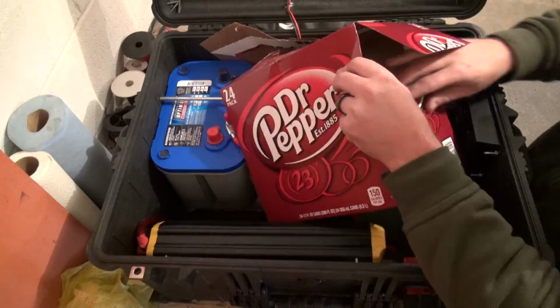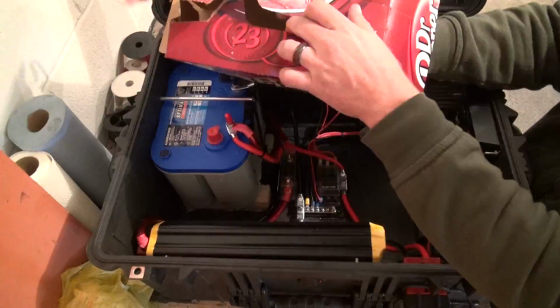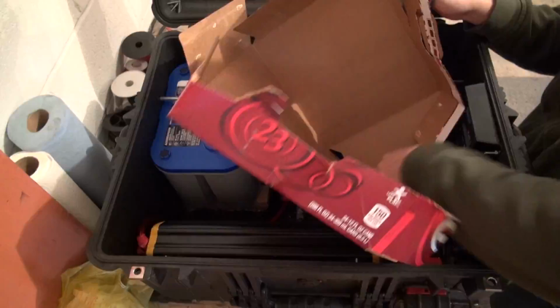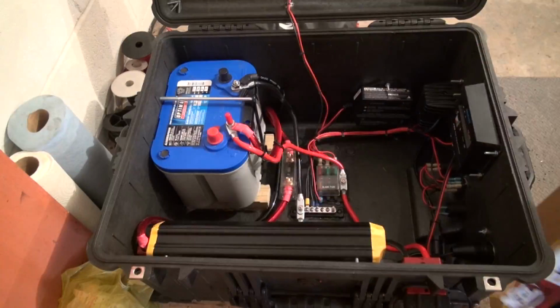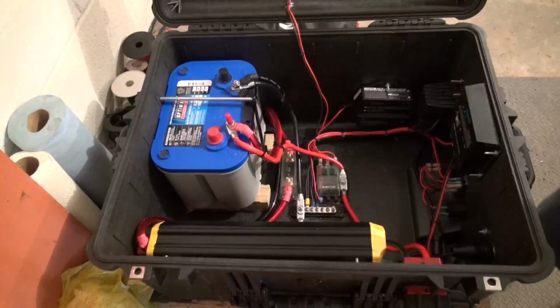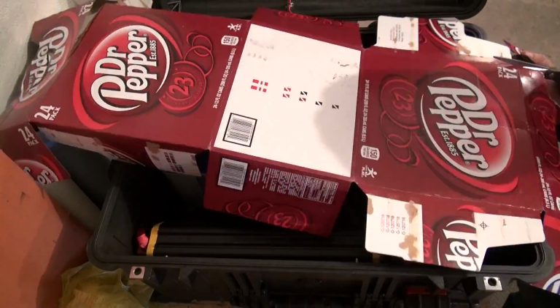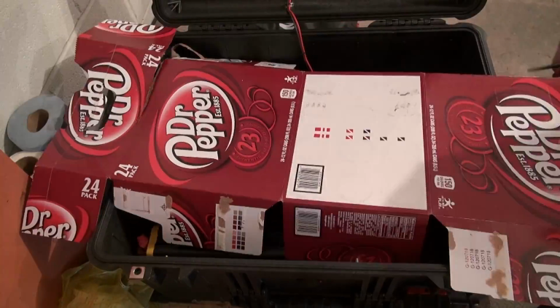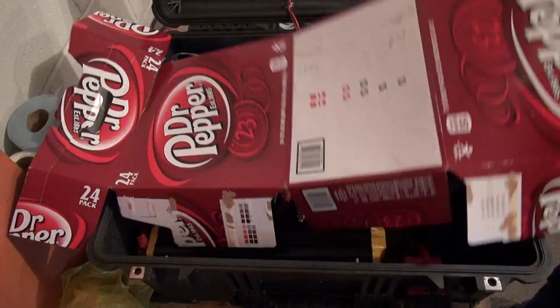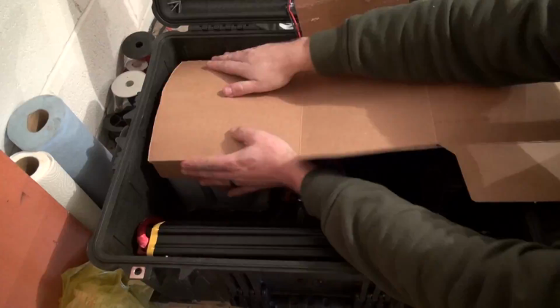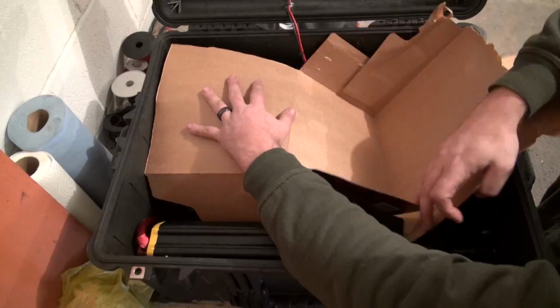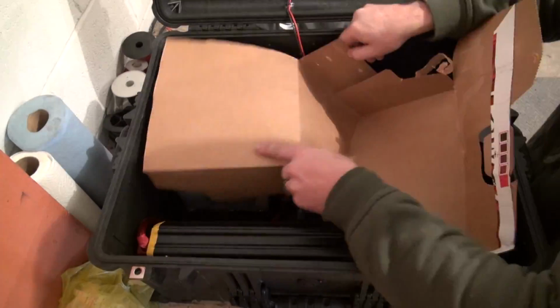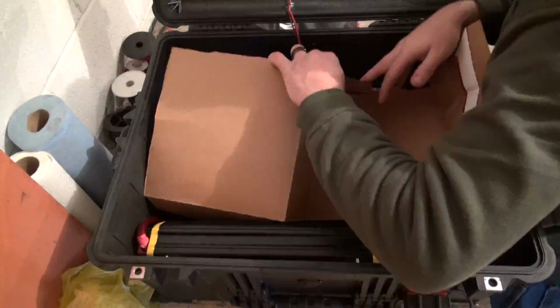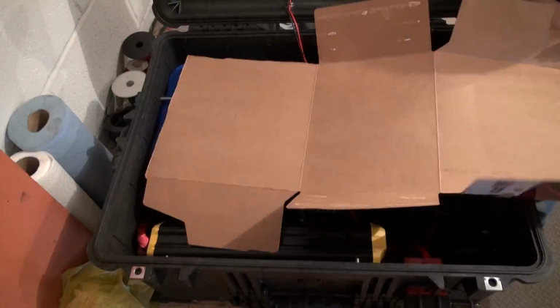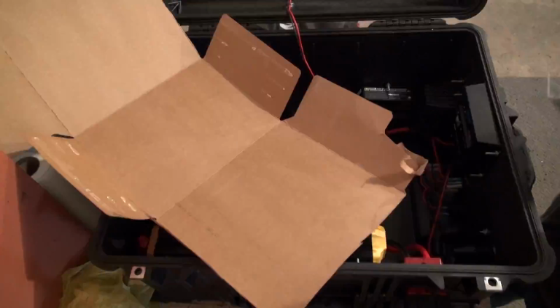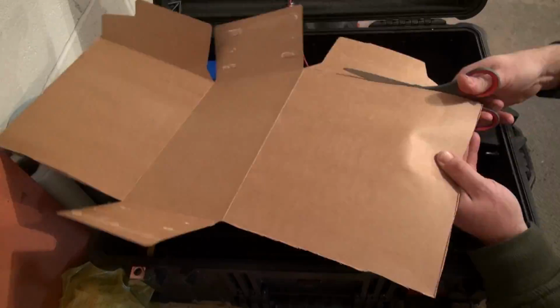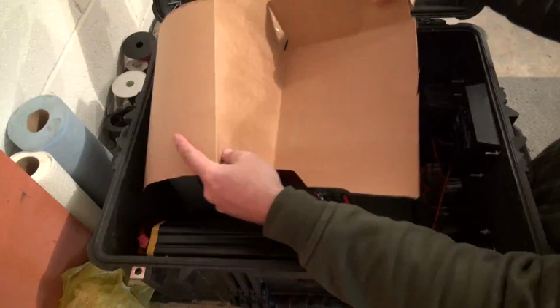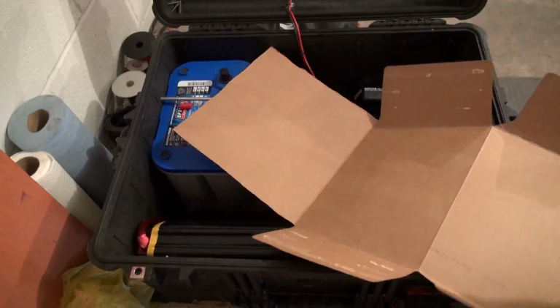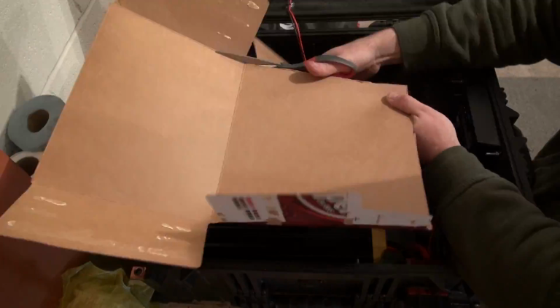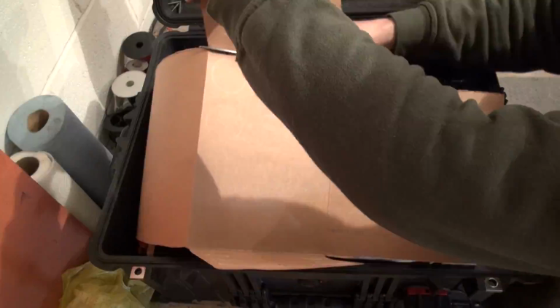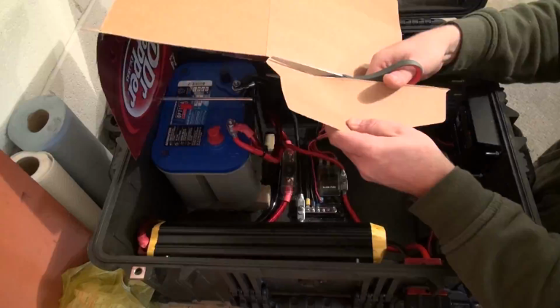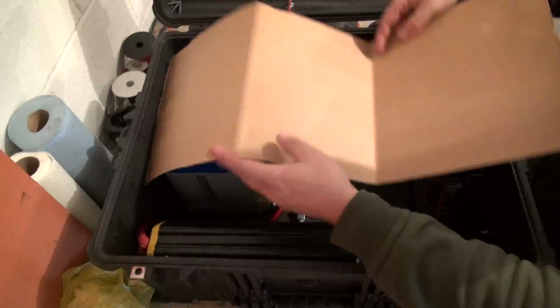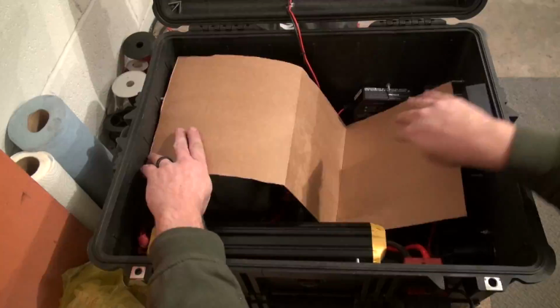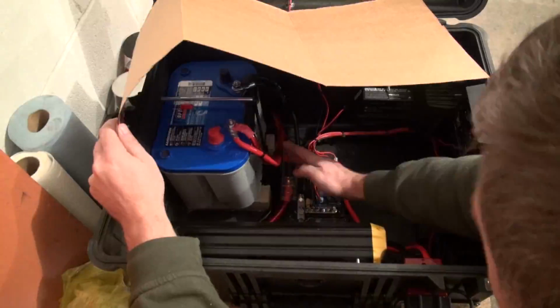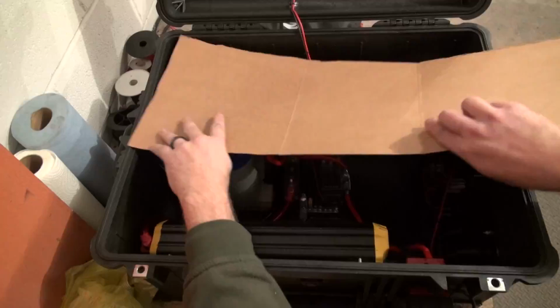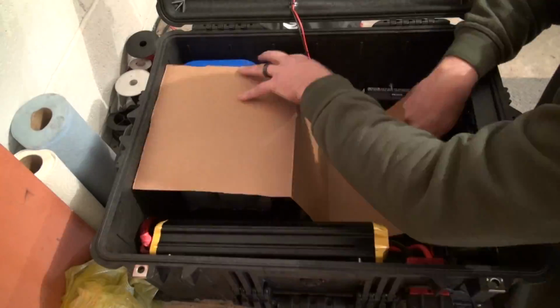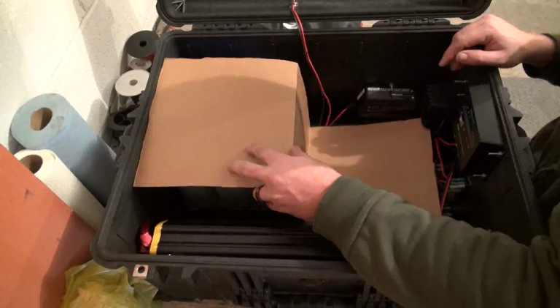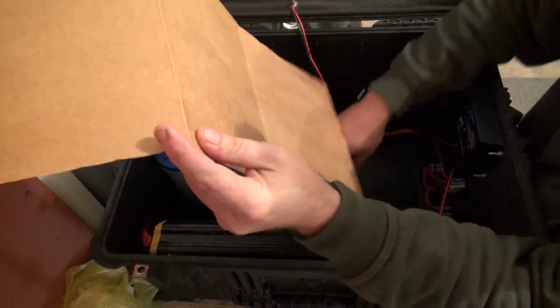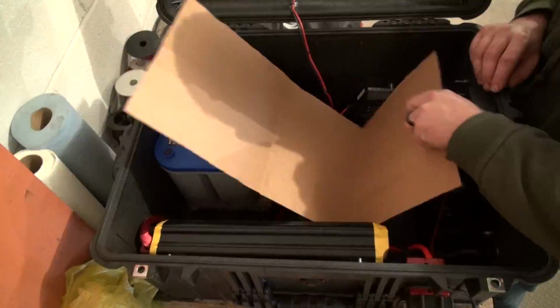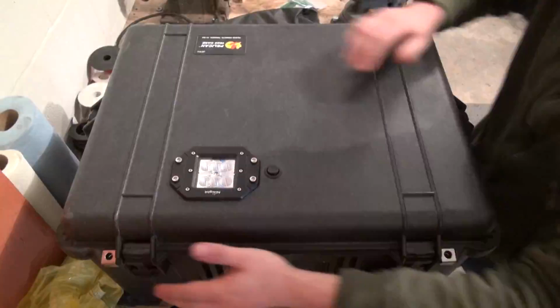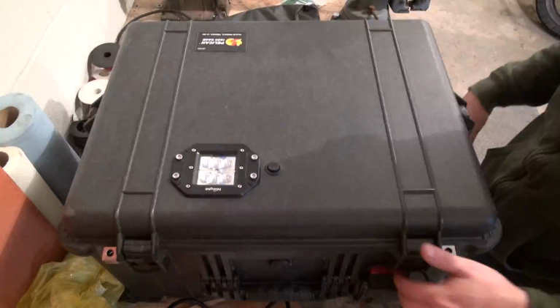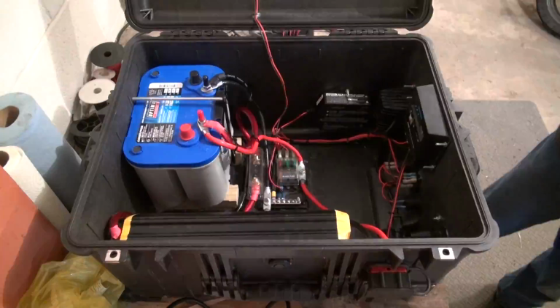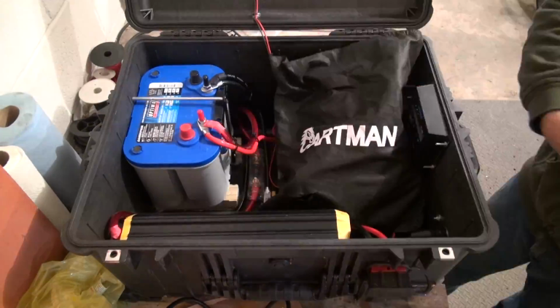If not, you can create your own template using some cardboard. I will do another video to show you how to create cardboard templates, but here's a quick time lapse of the process that I used.